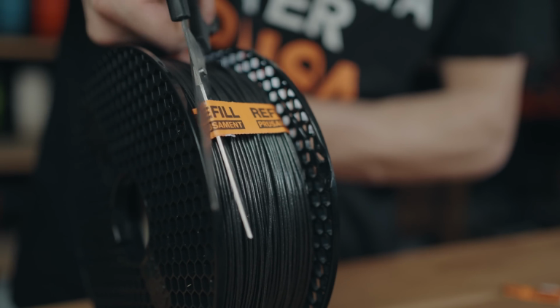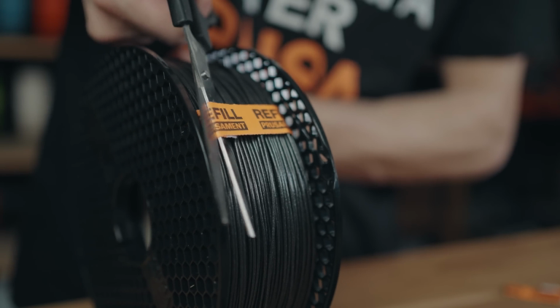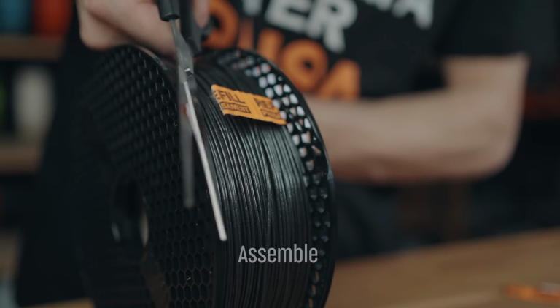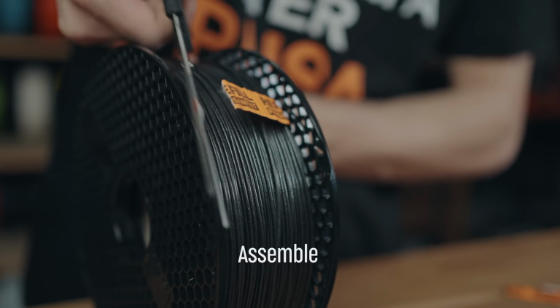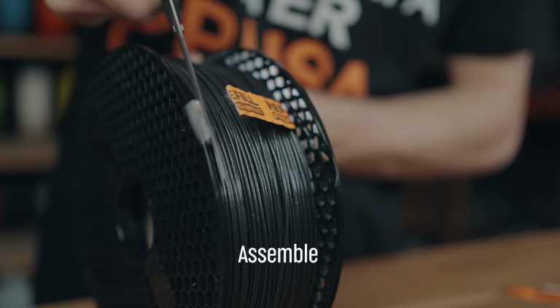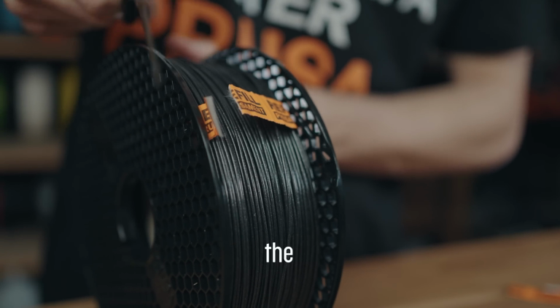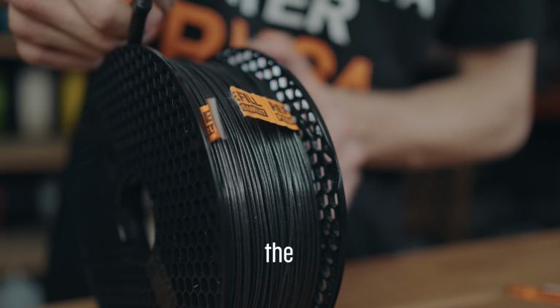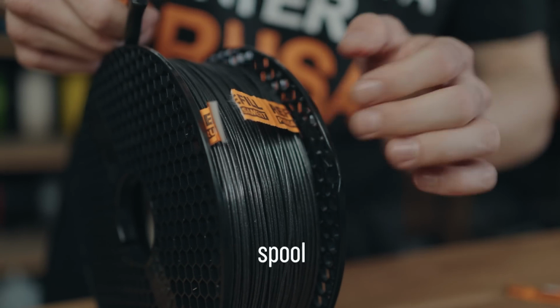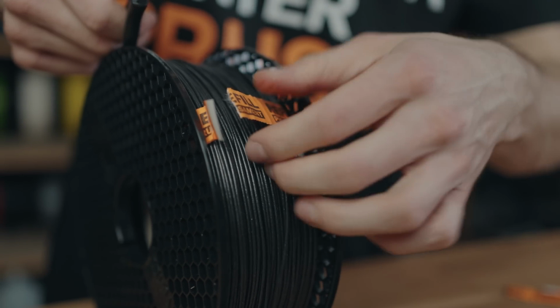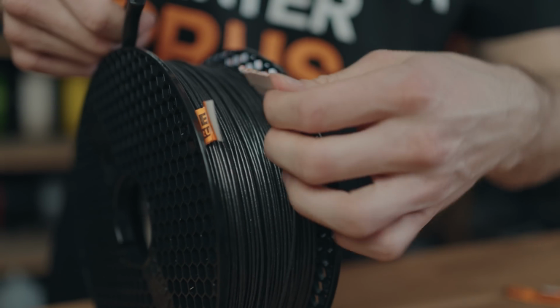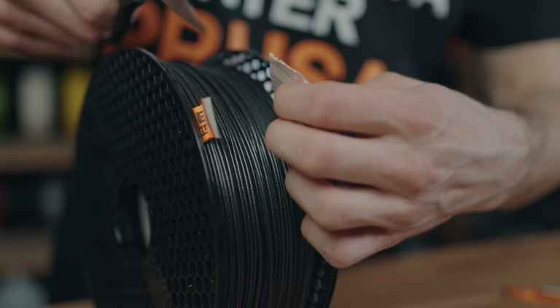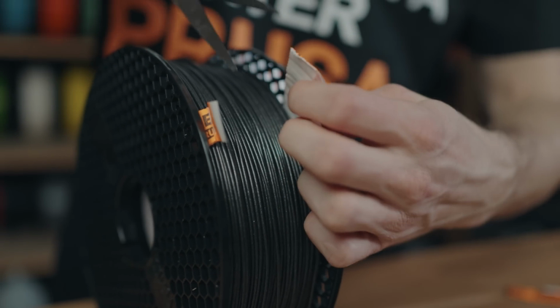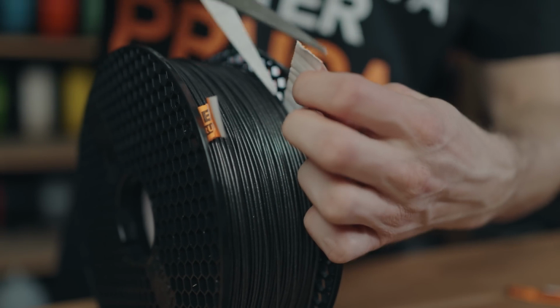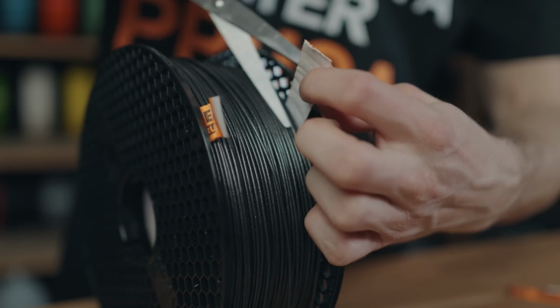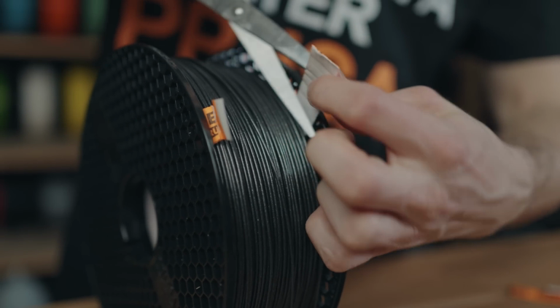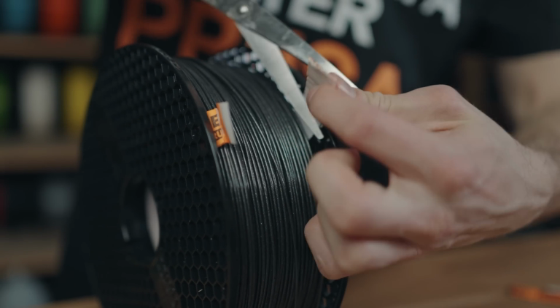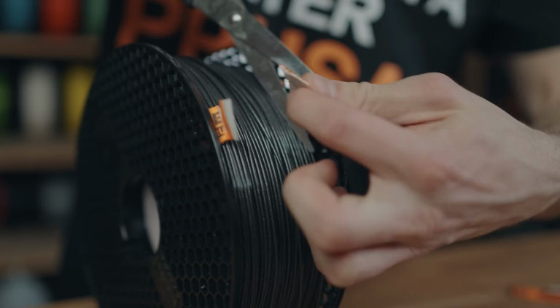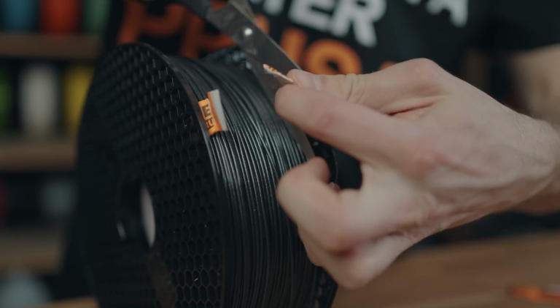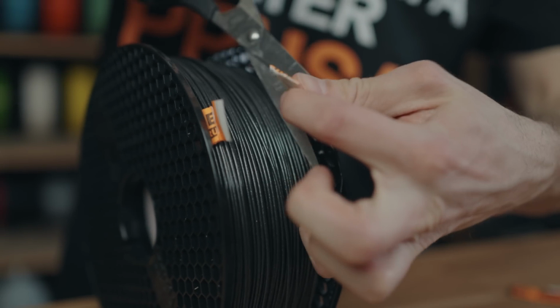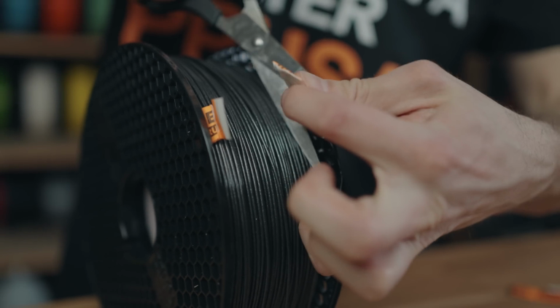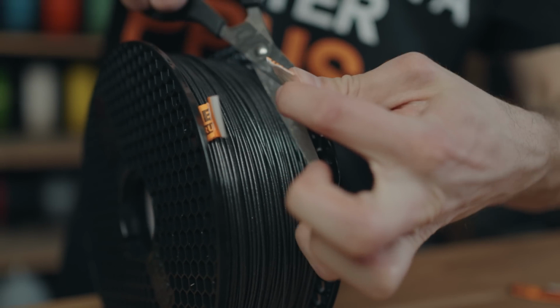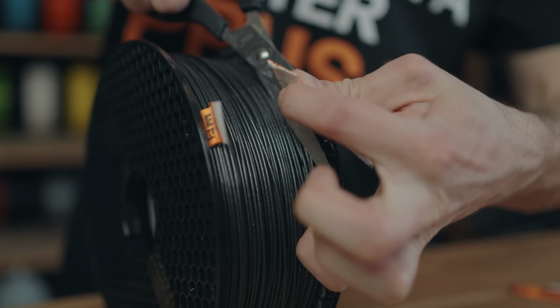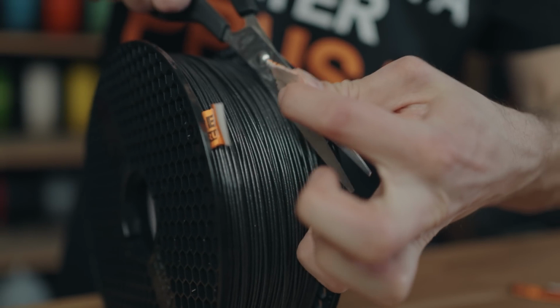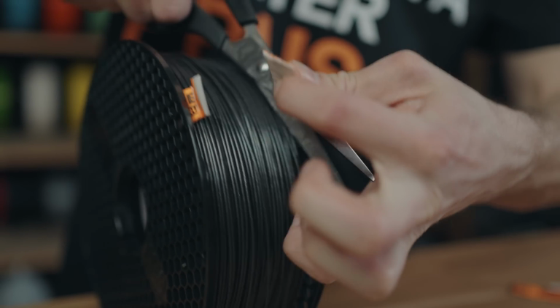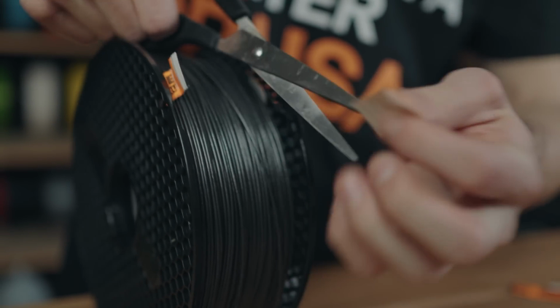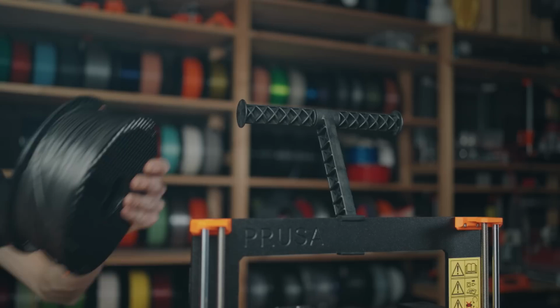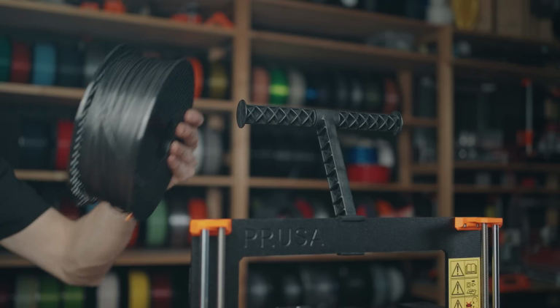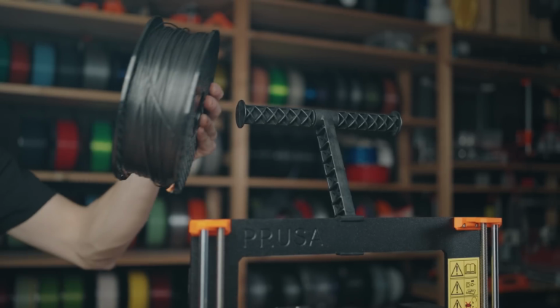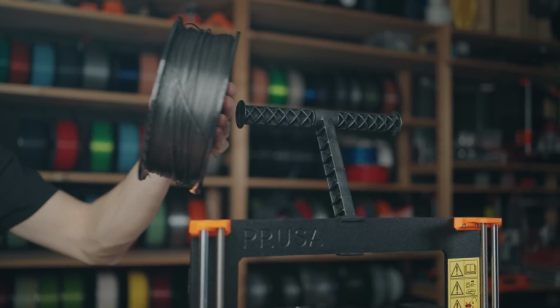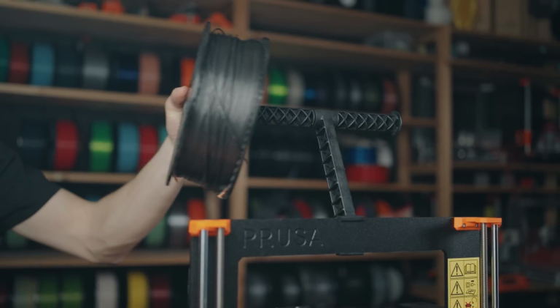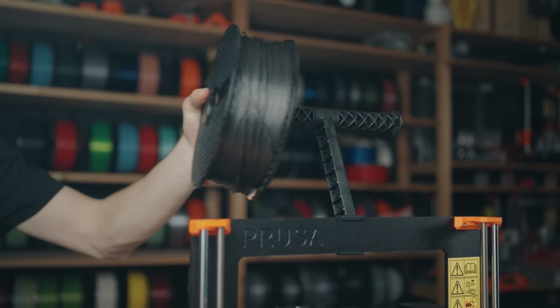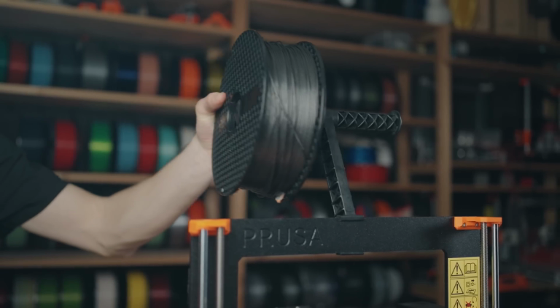Assemble the spool before cutting the orange tape. The spool is ready to use.